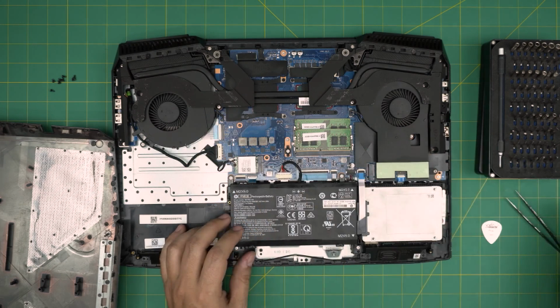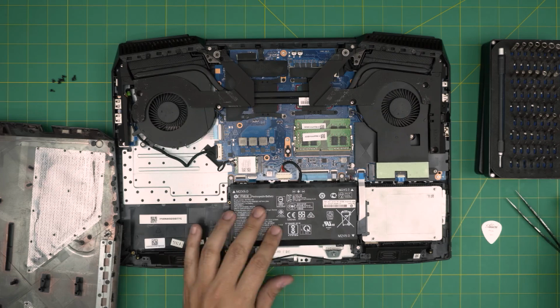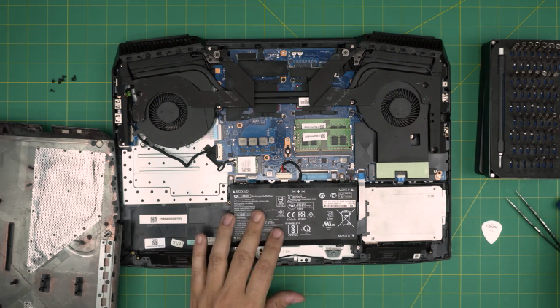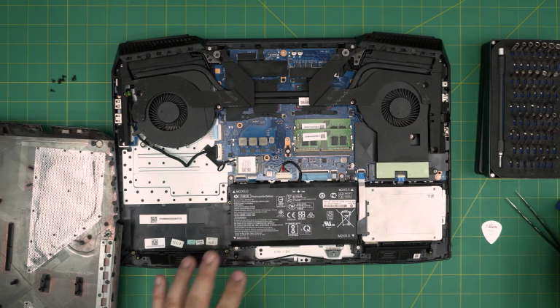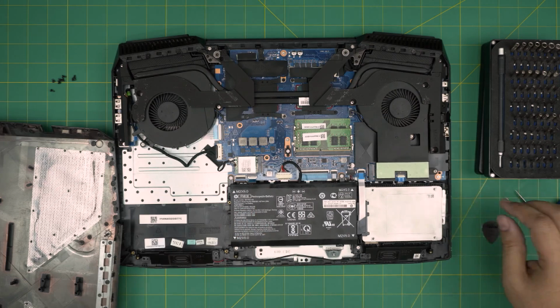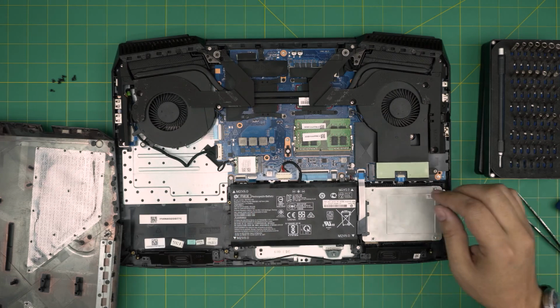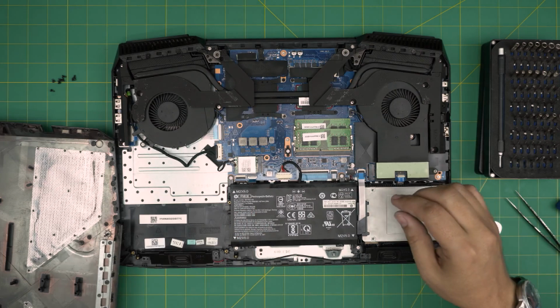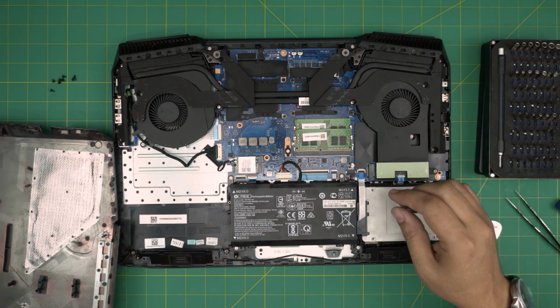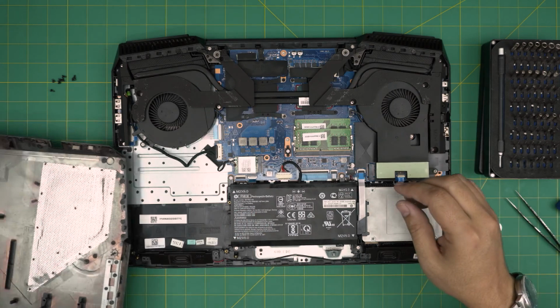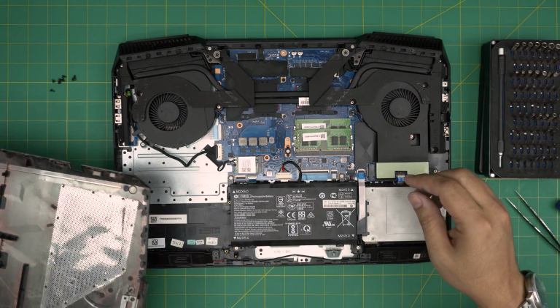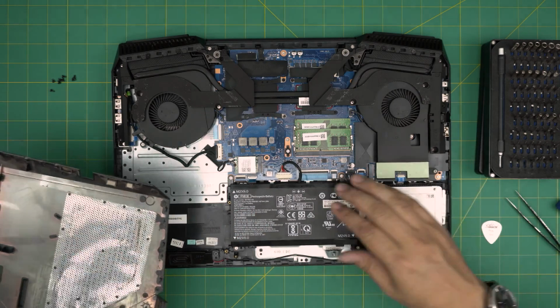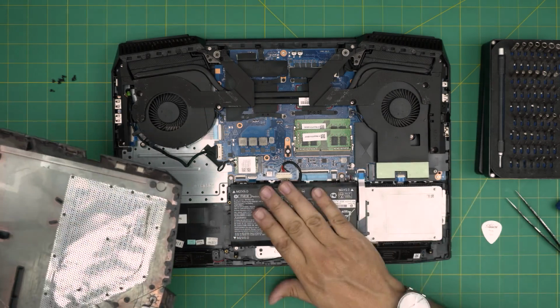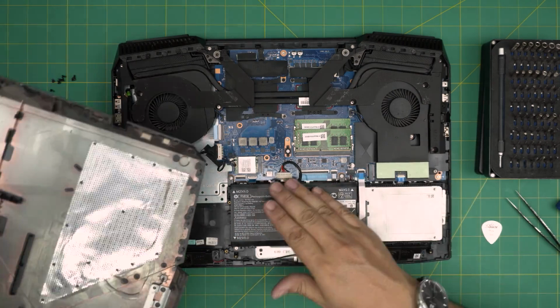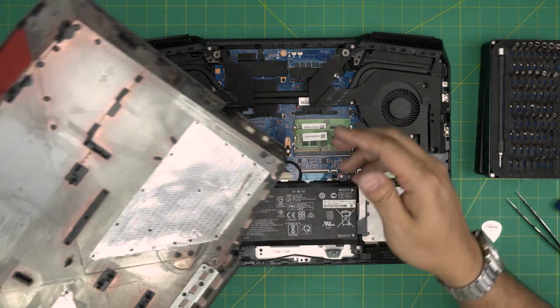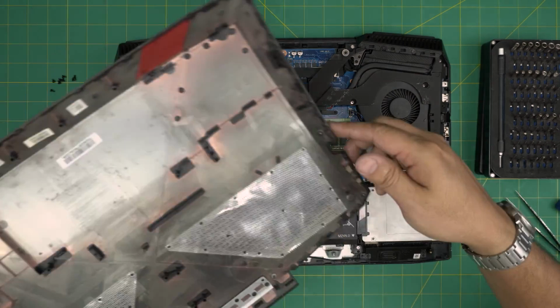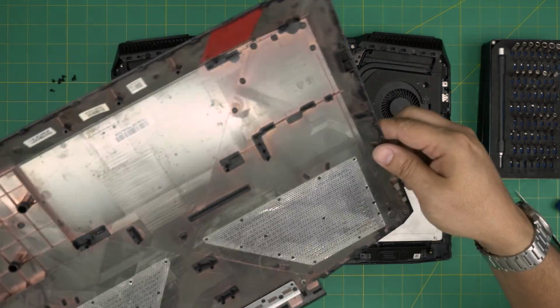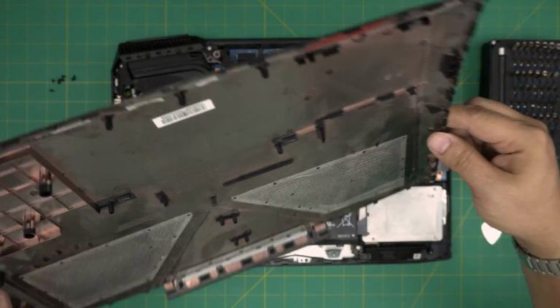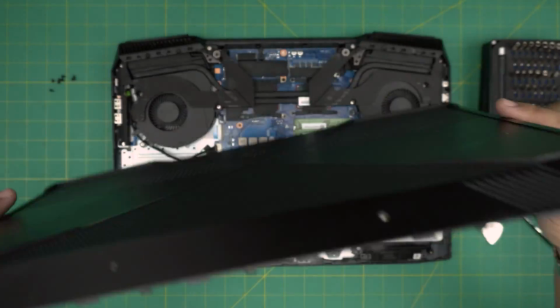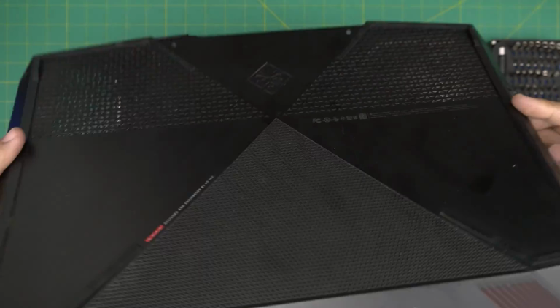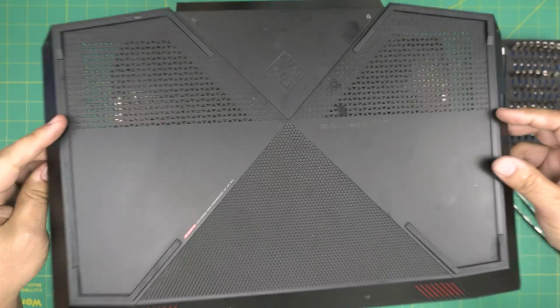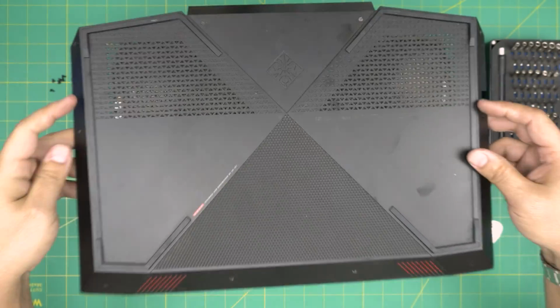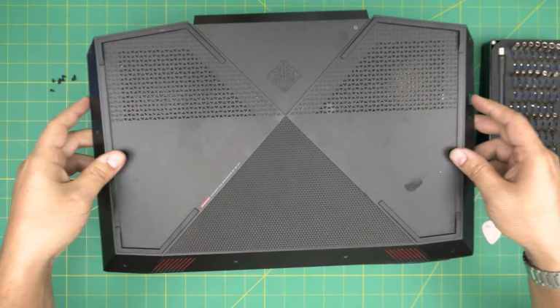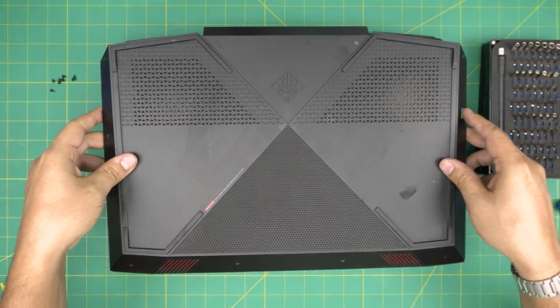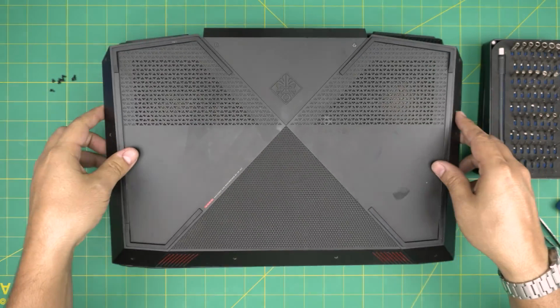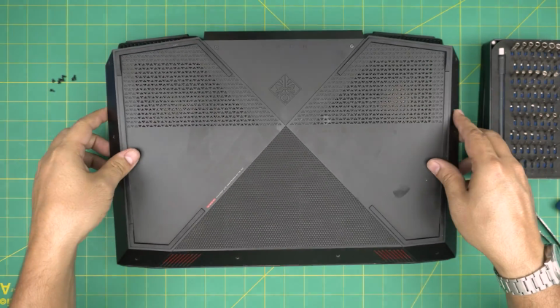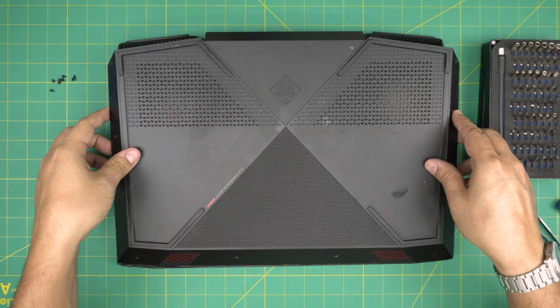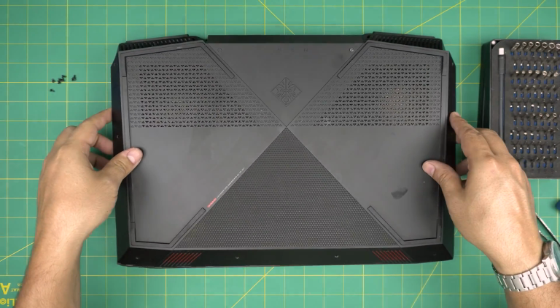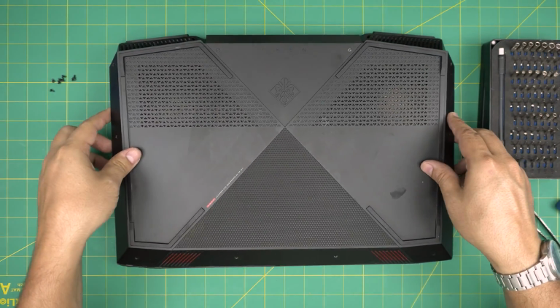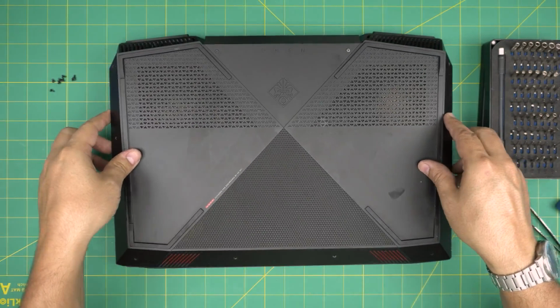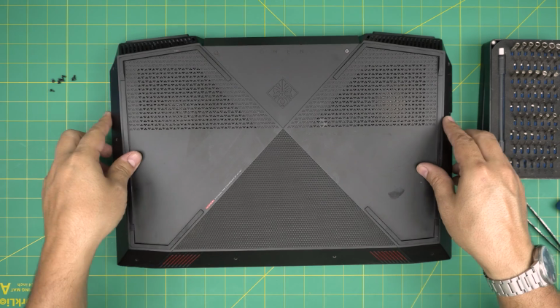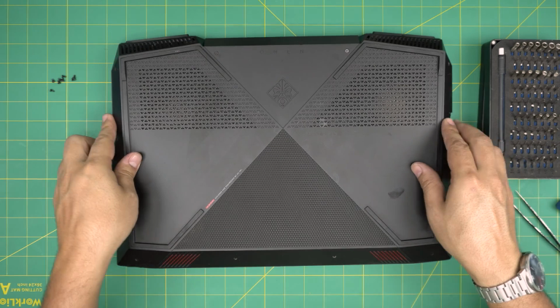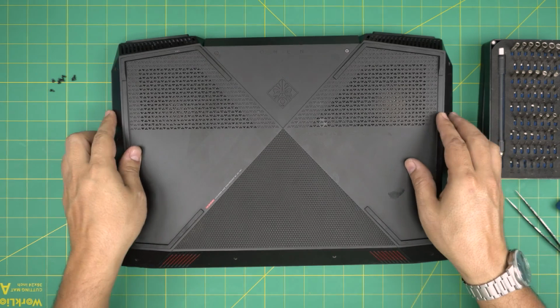Now that we have that set, all you need to do is put the bottom cover back on top and squeeze it down.